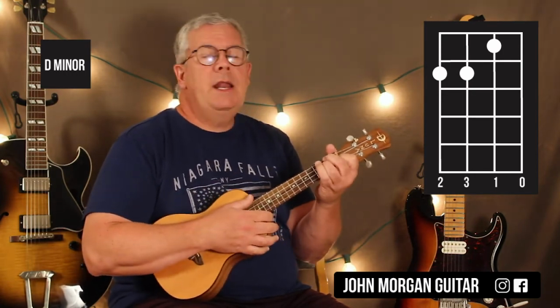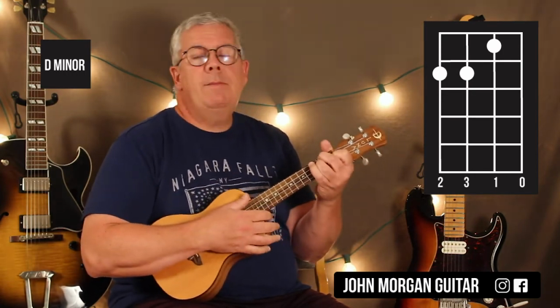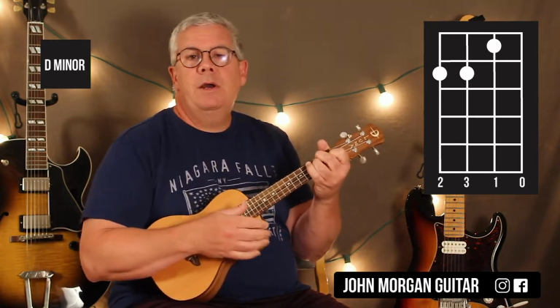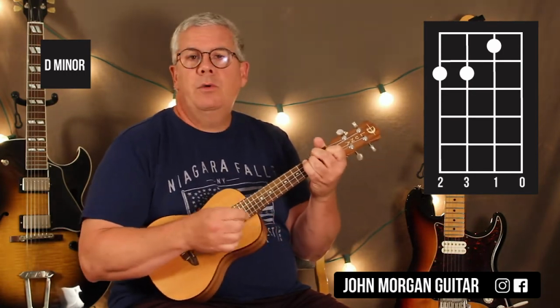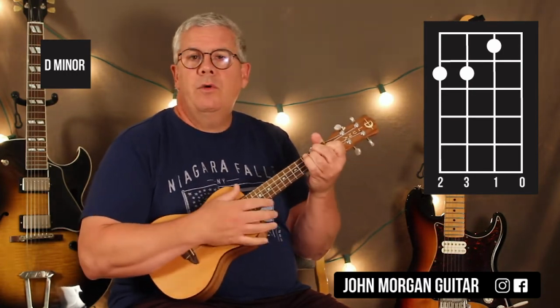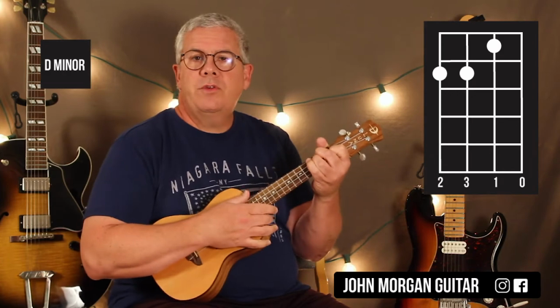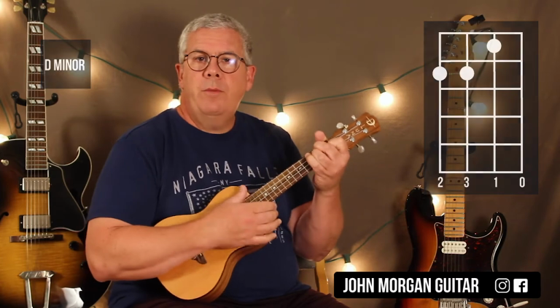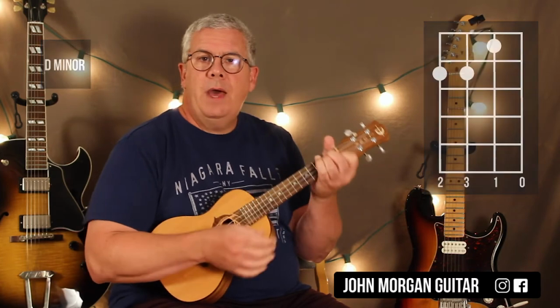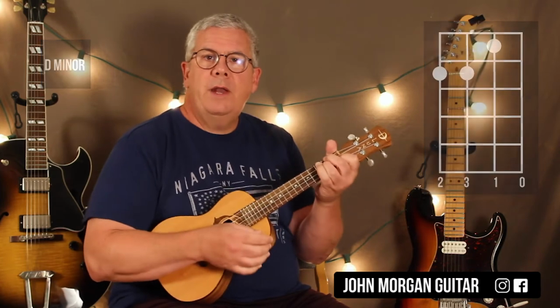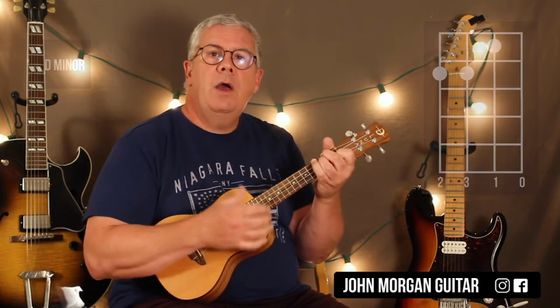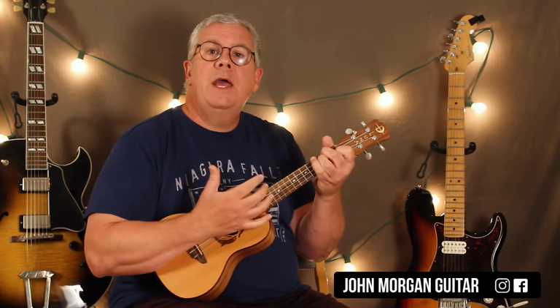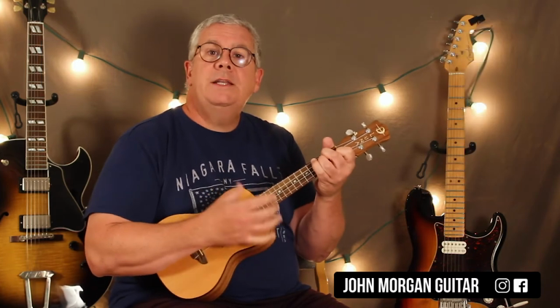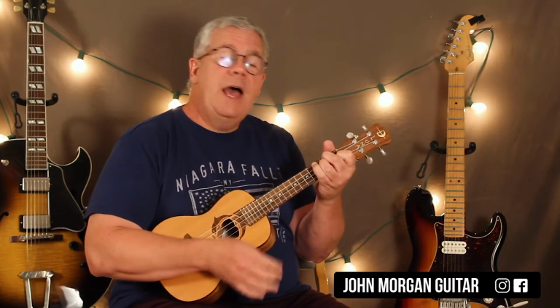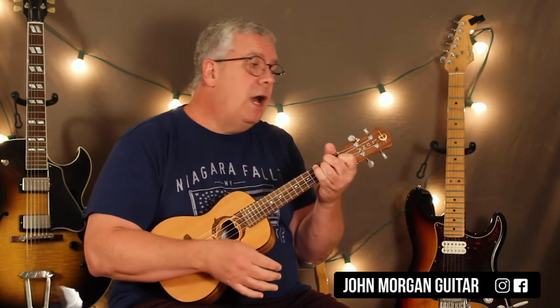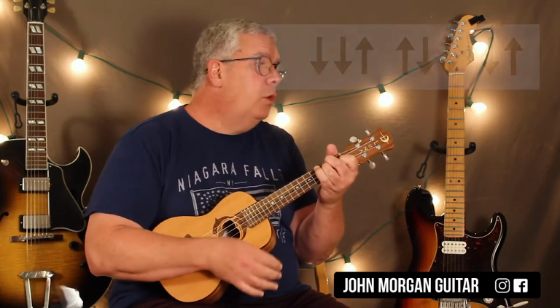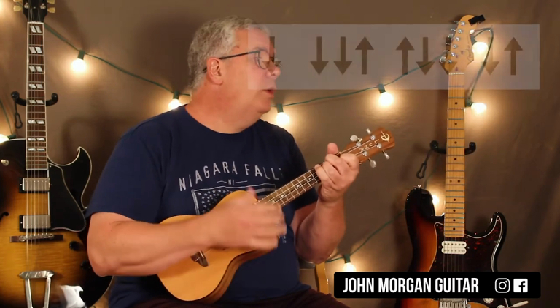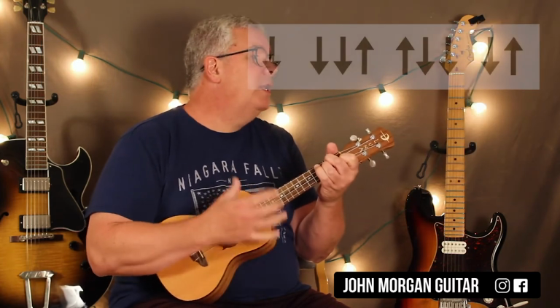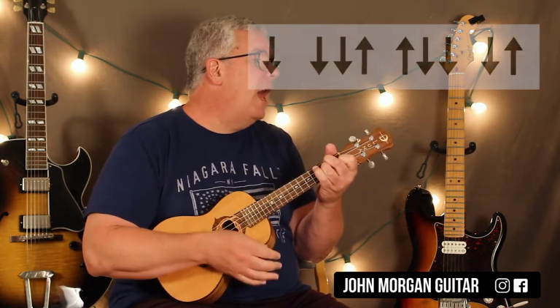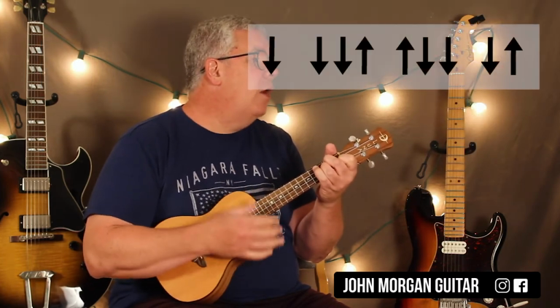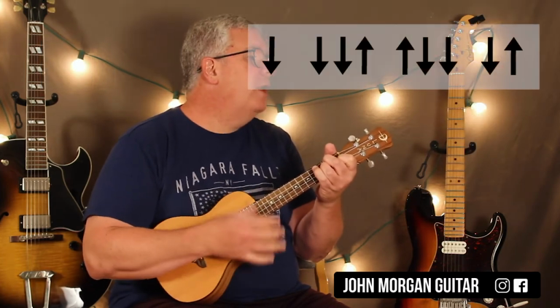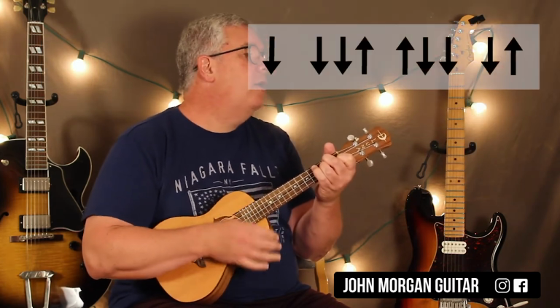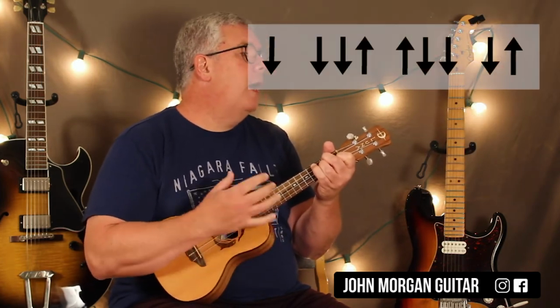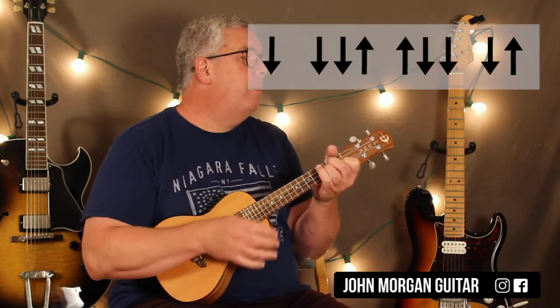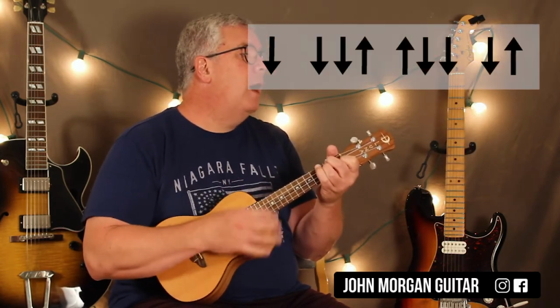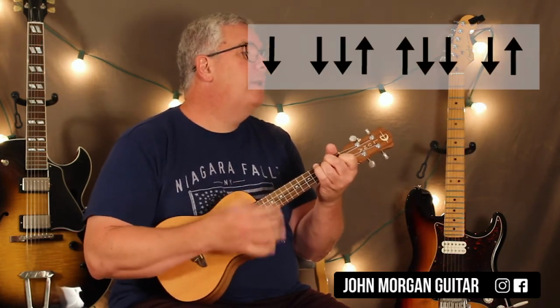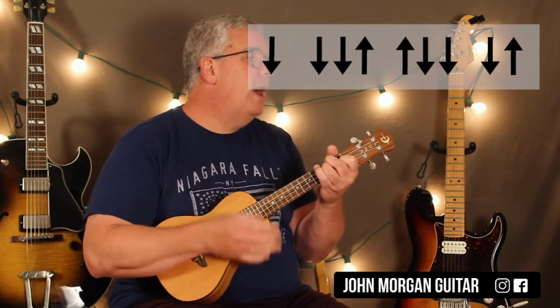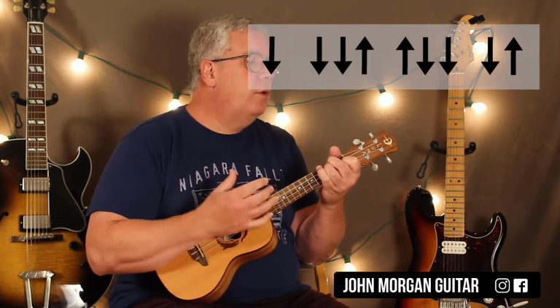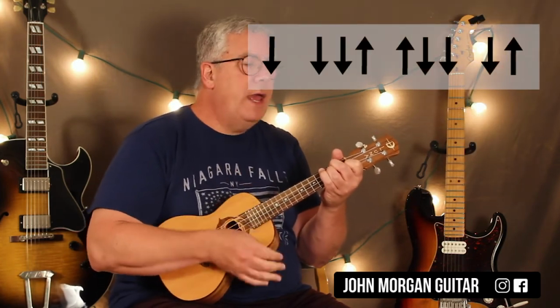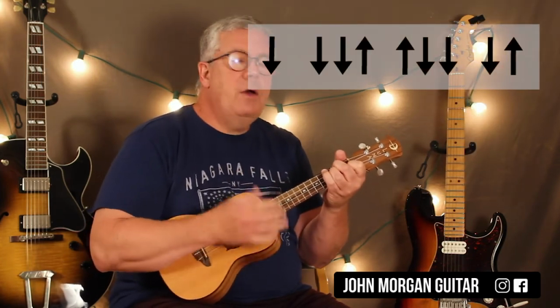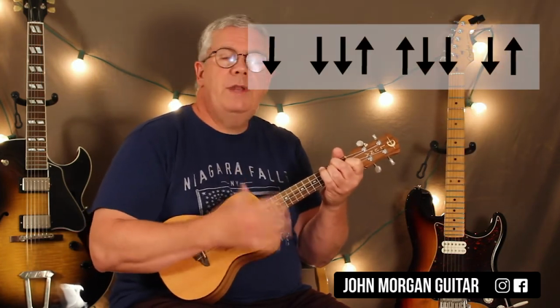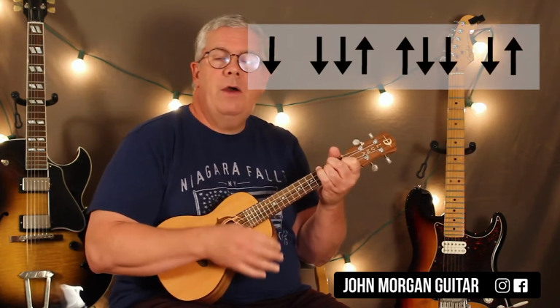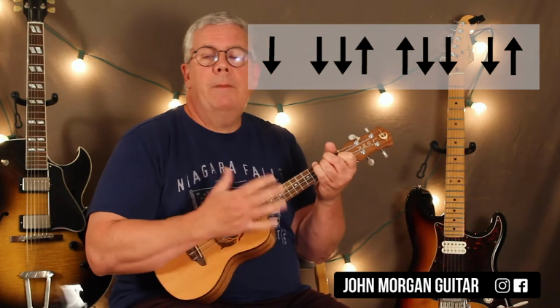And we'll go over the strum pattern now: down, down, down, up, up, down, down, down, up.